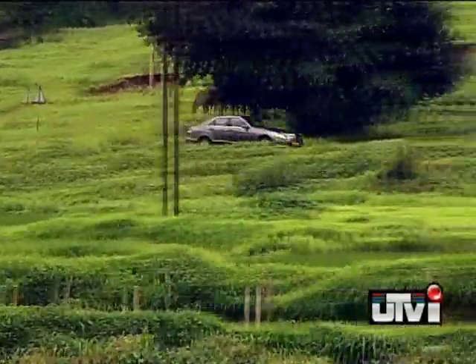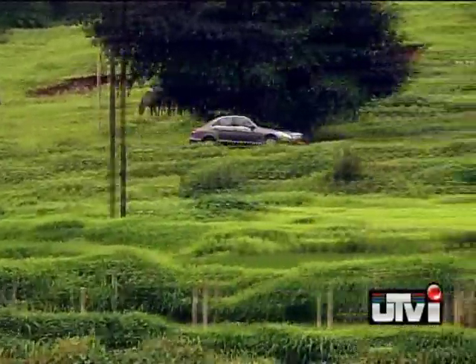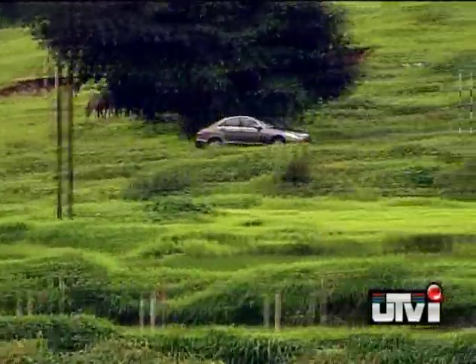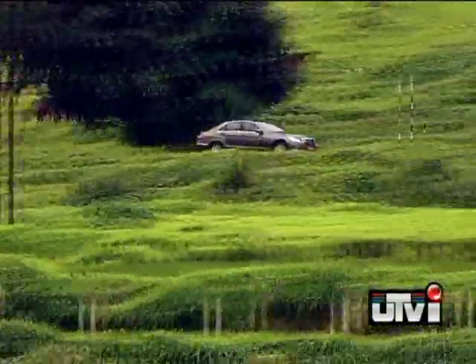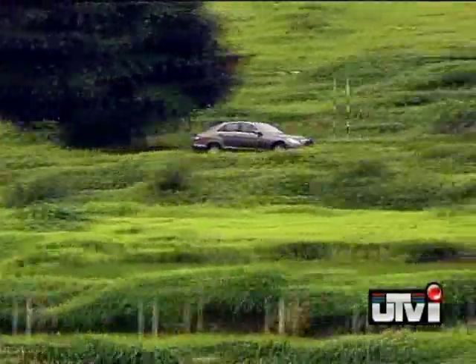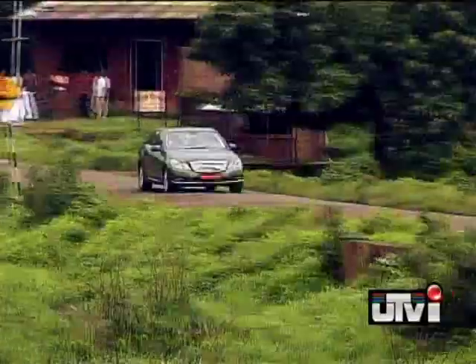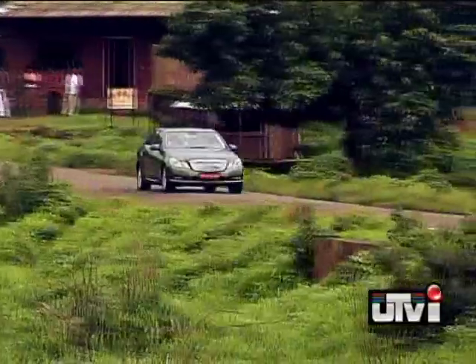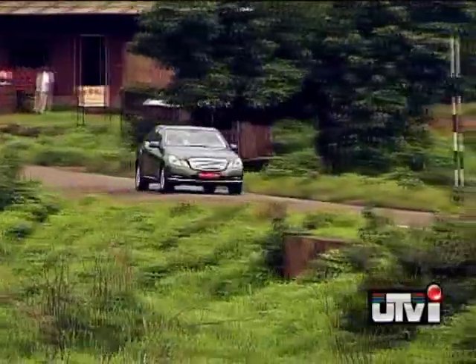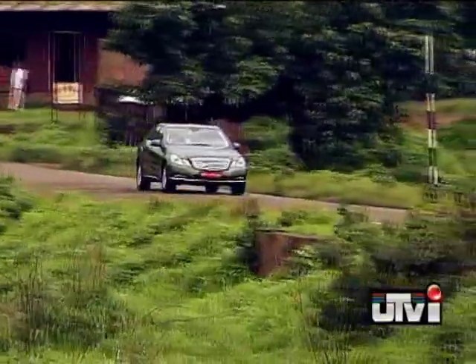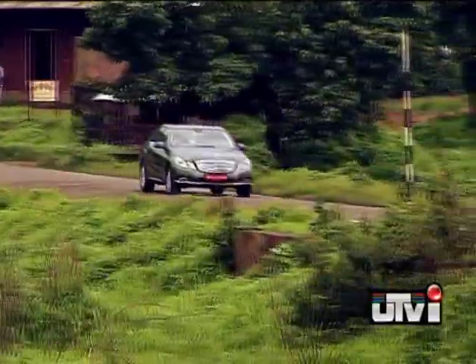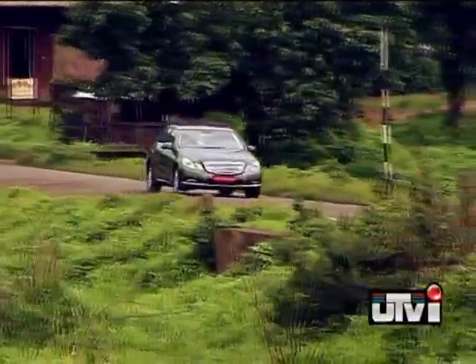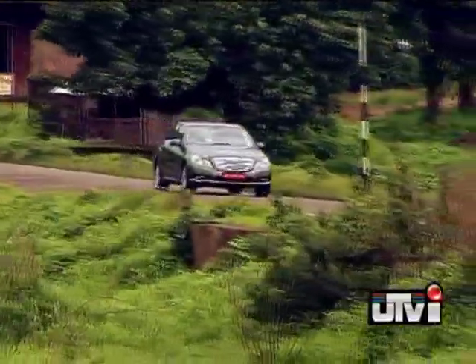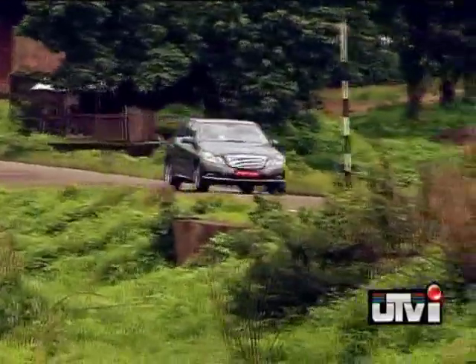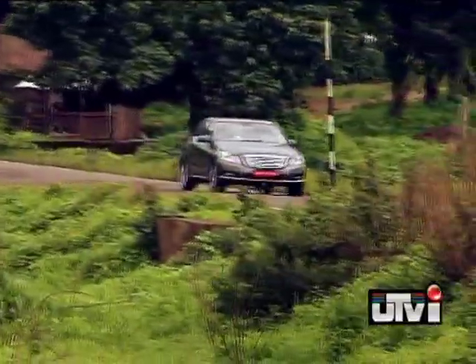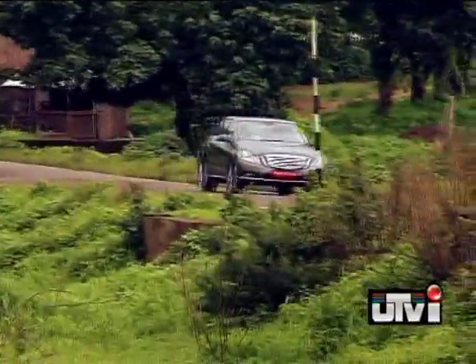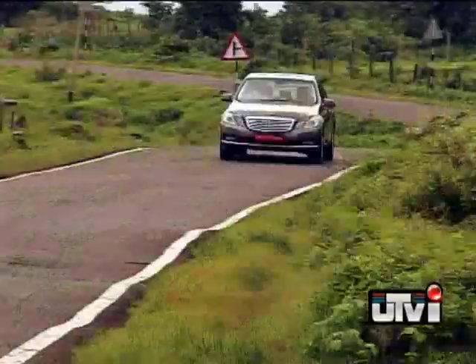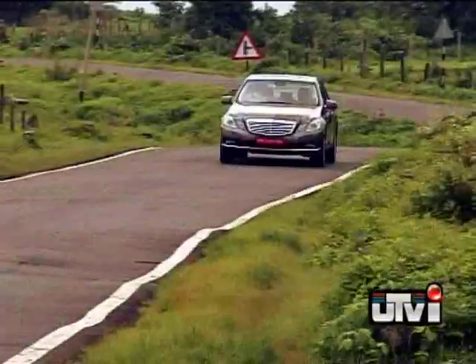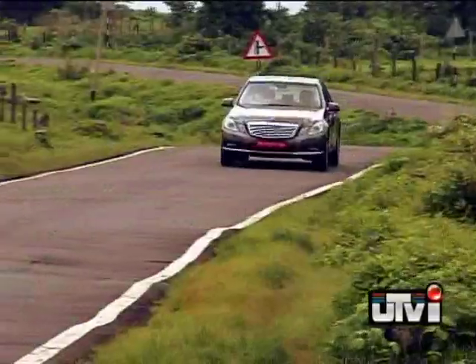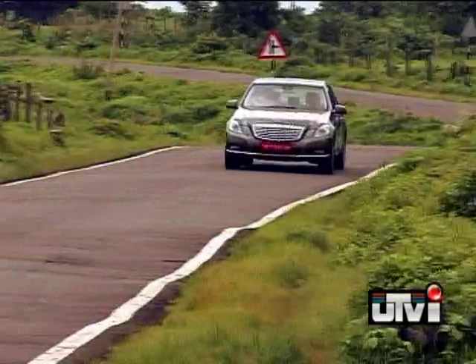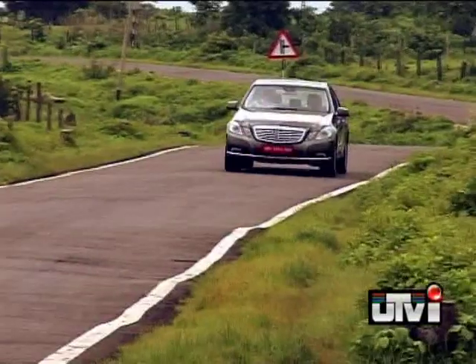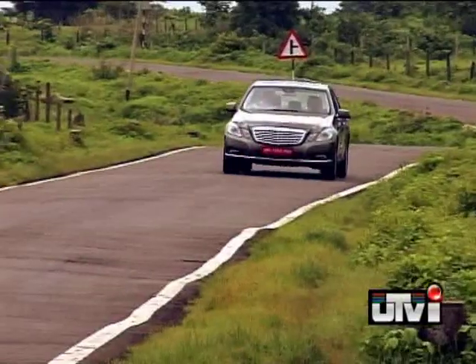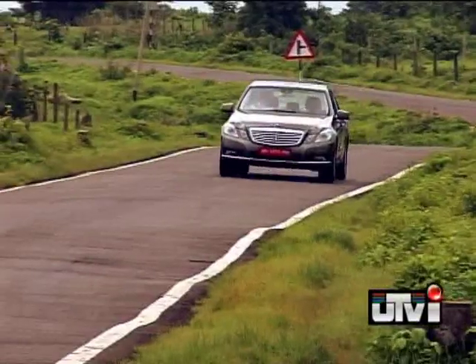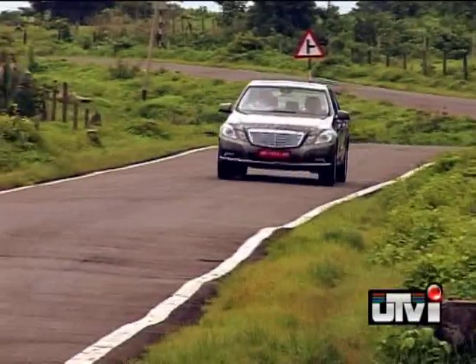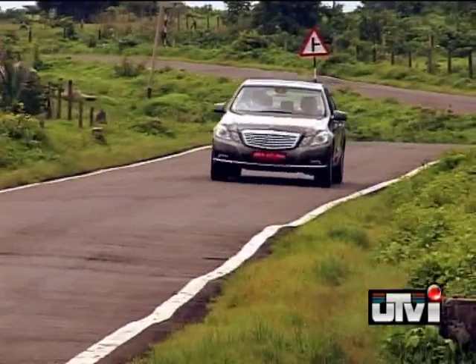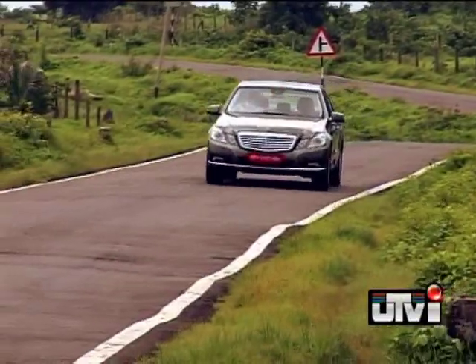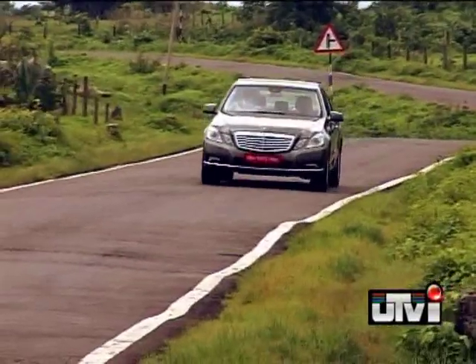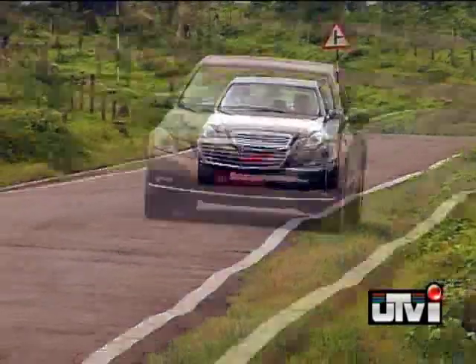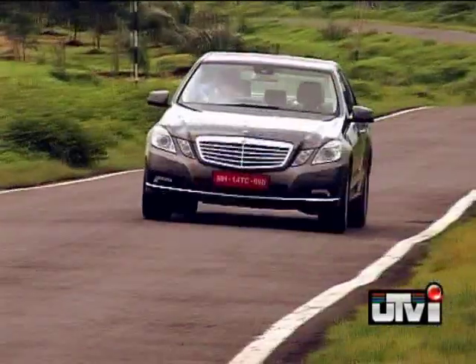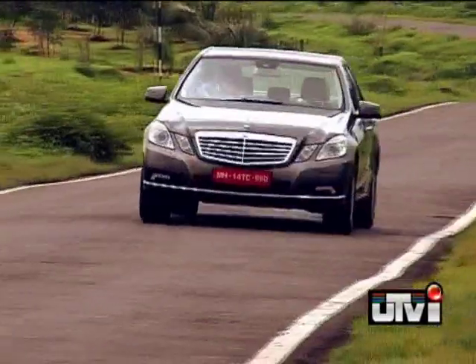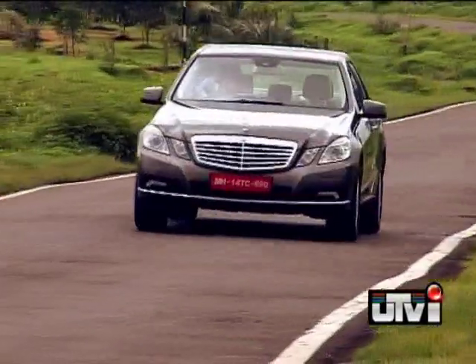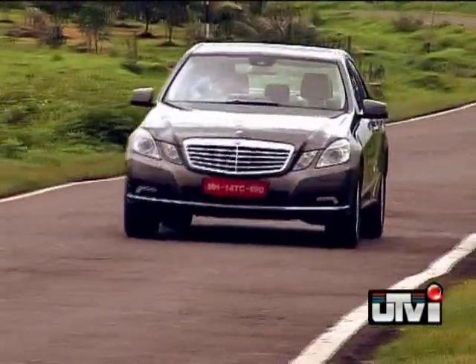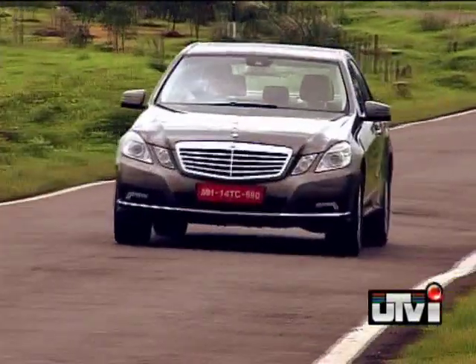That's just for the looks and what's inside this car. For the complete test drive, do watch out for the Autocar show all of this week.